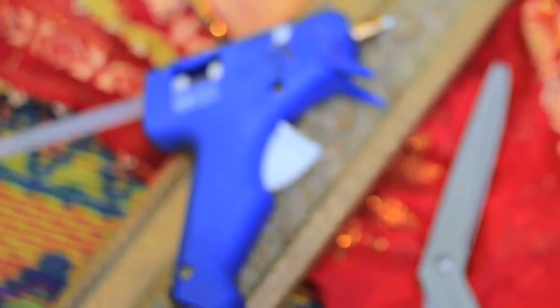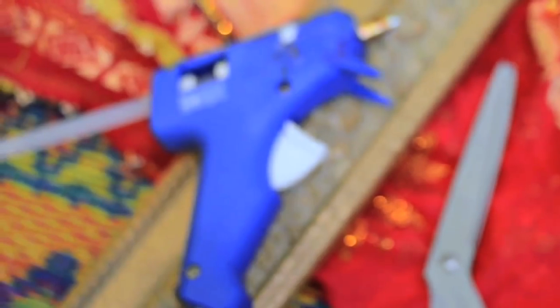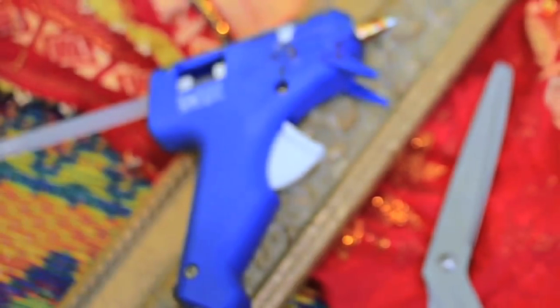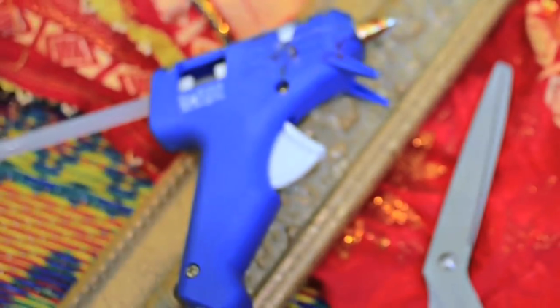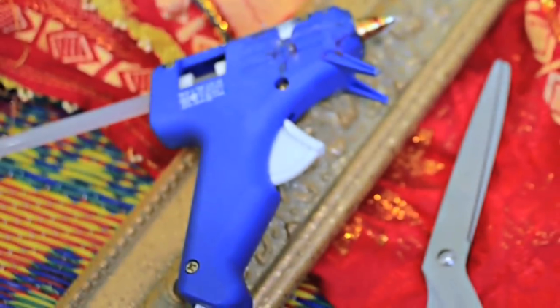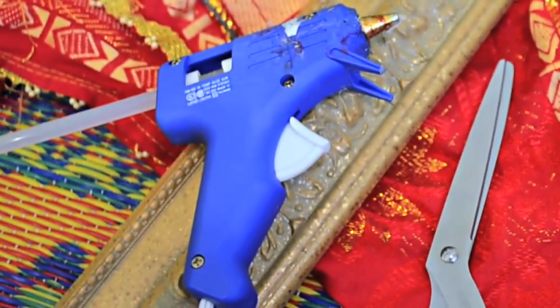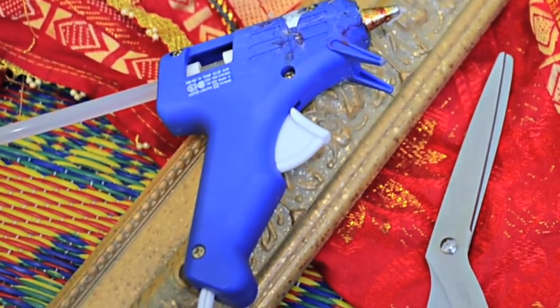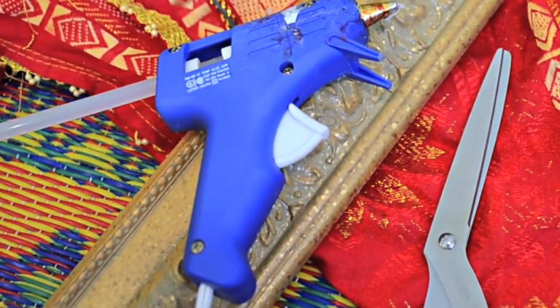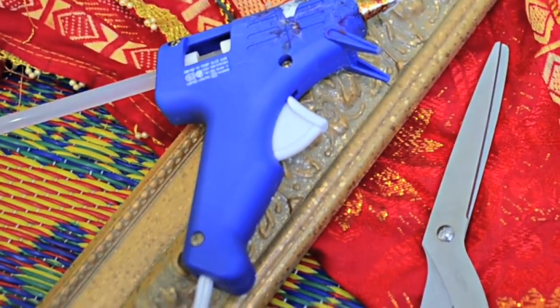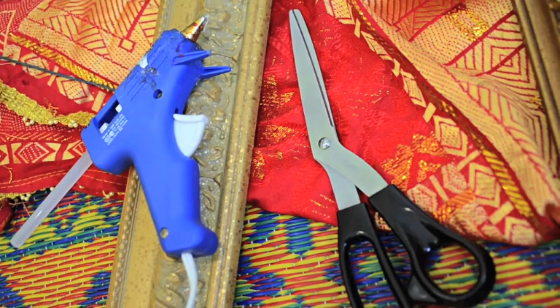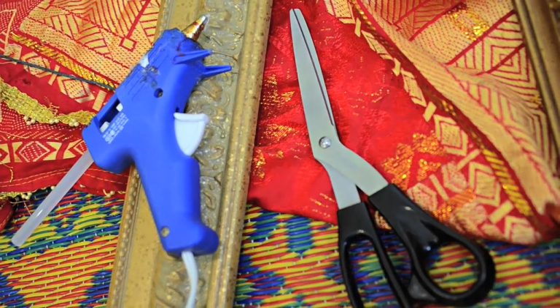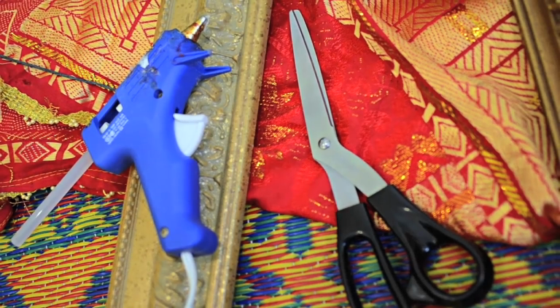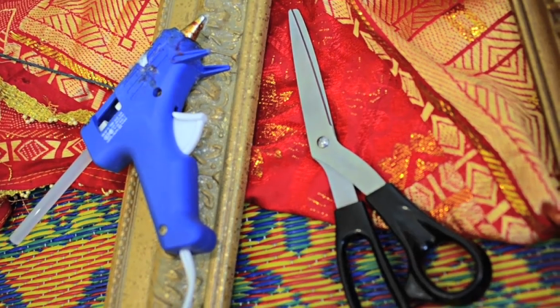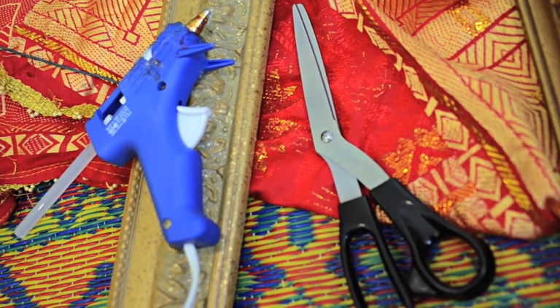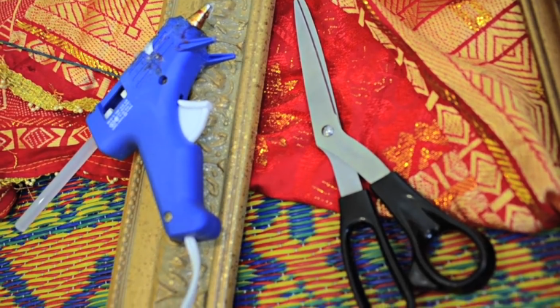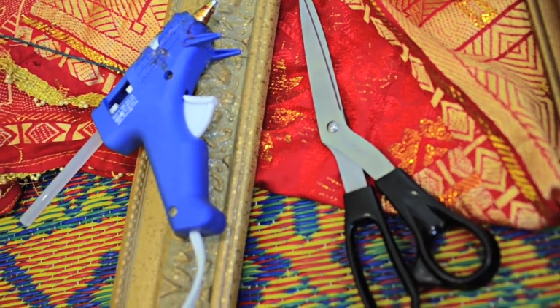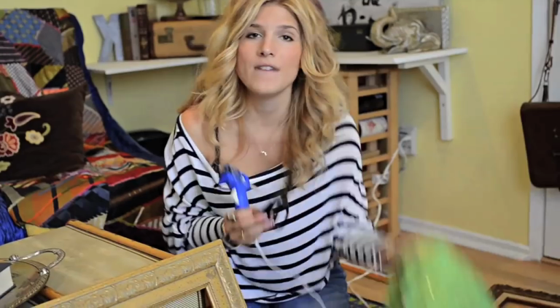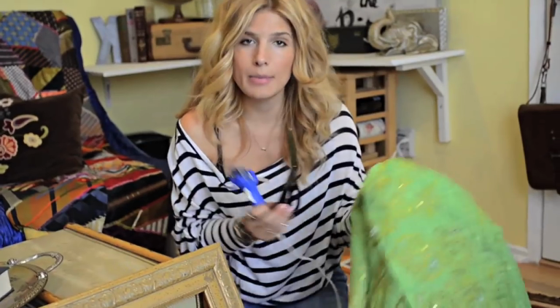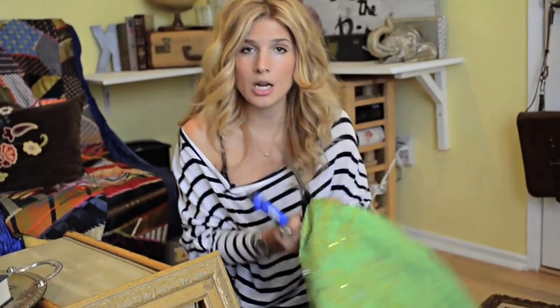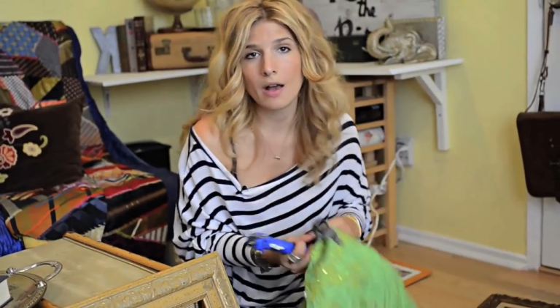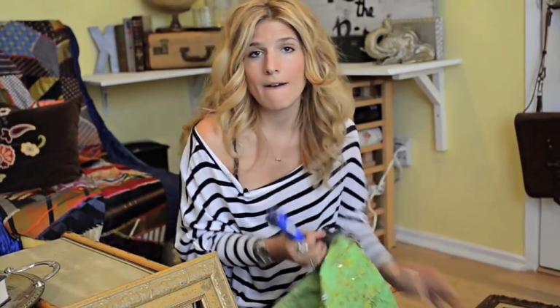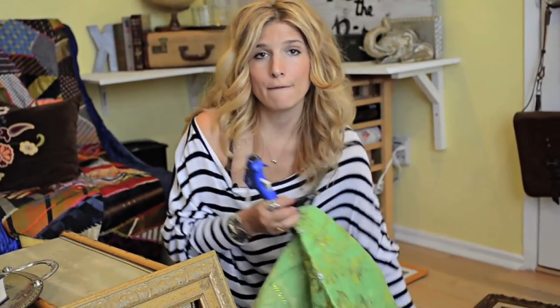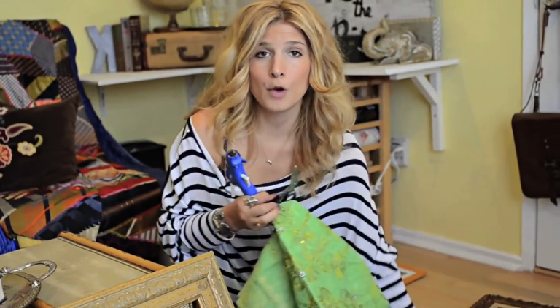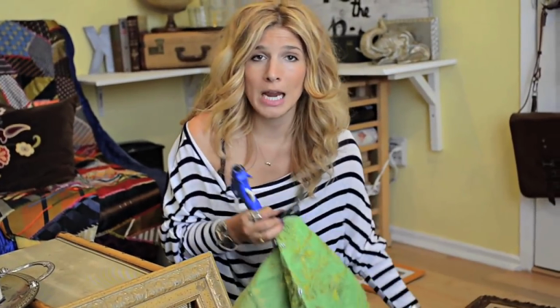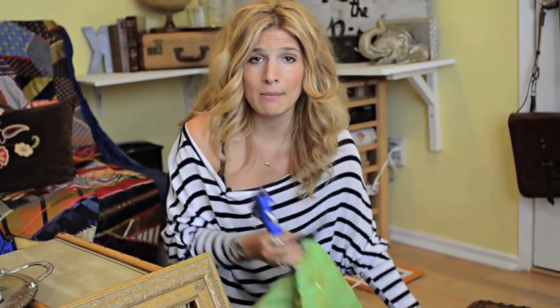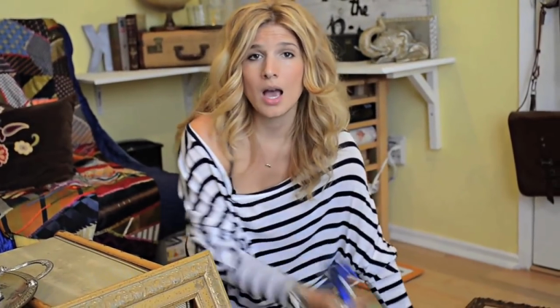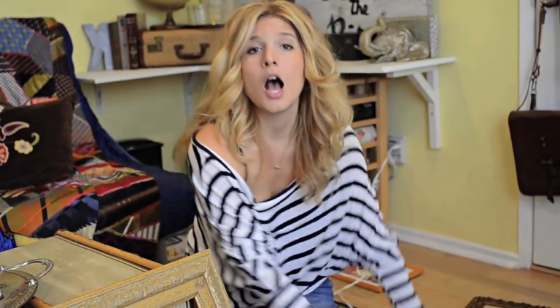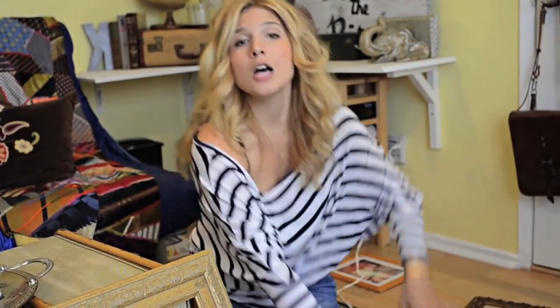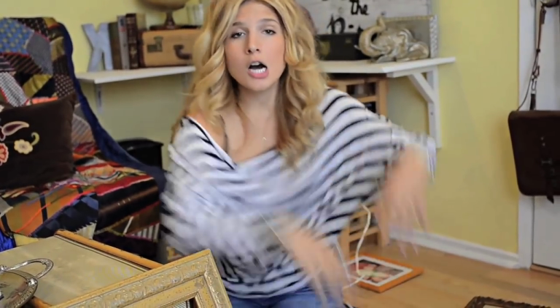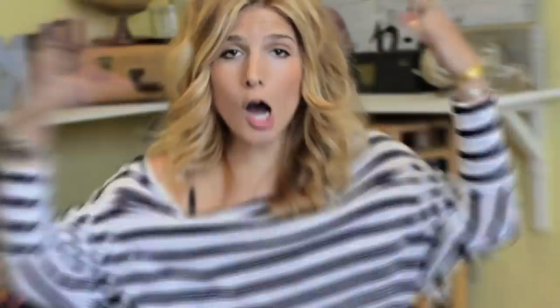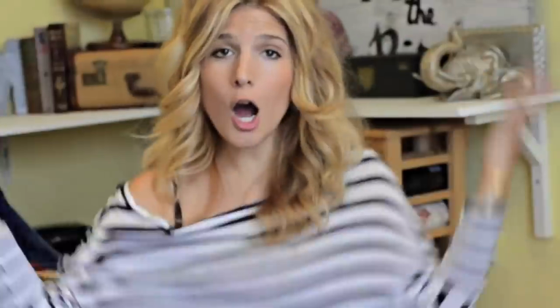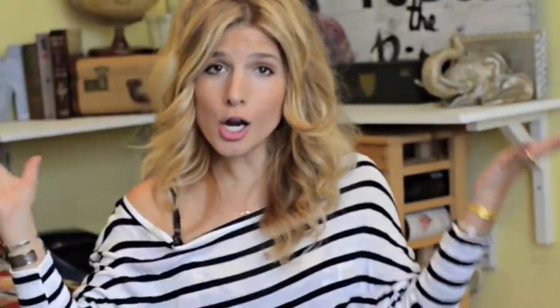I think it's from India. It's really pretty embroidered and the kind of world traveler vibe that we're going for. So I'm just going to use glue gun, scissors, fabric, frame — art.